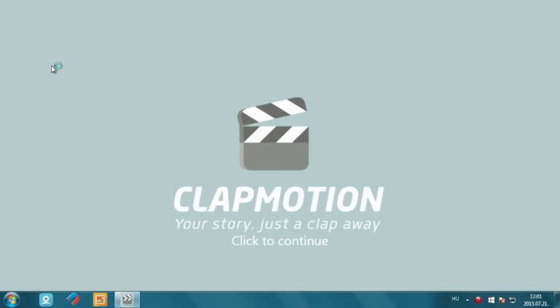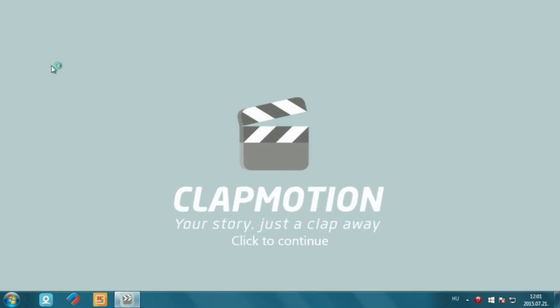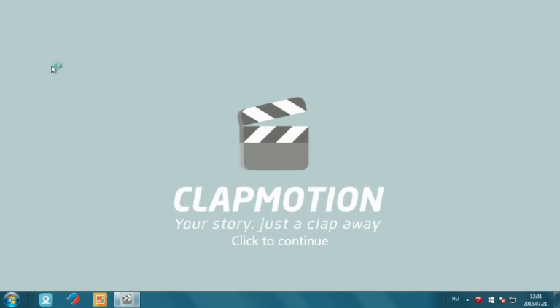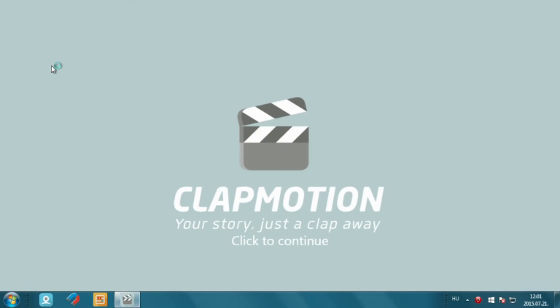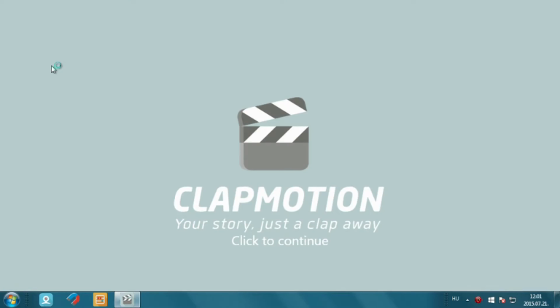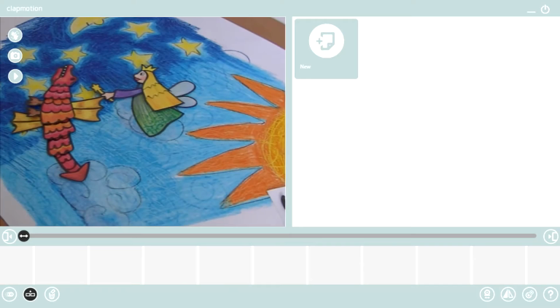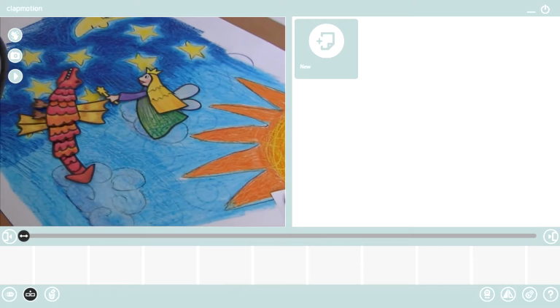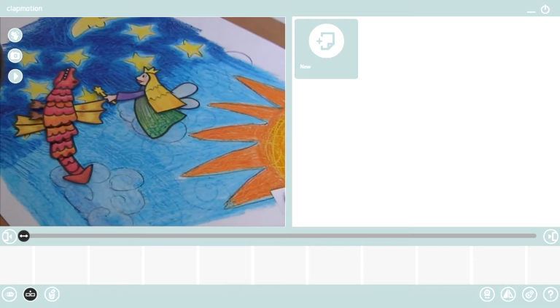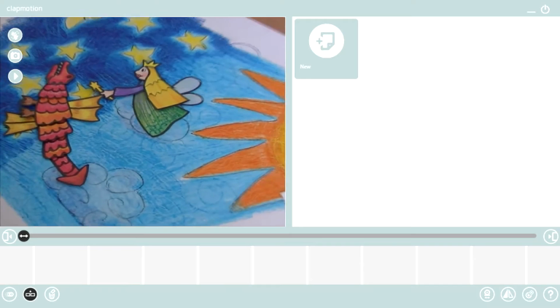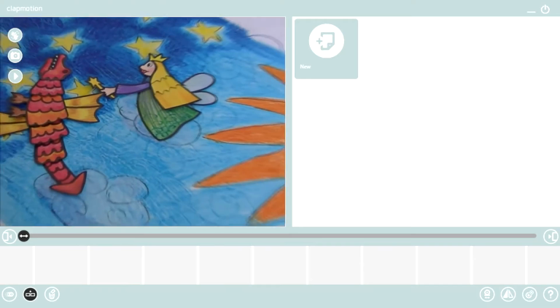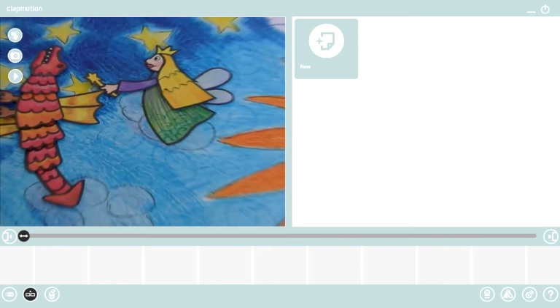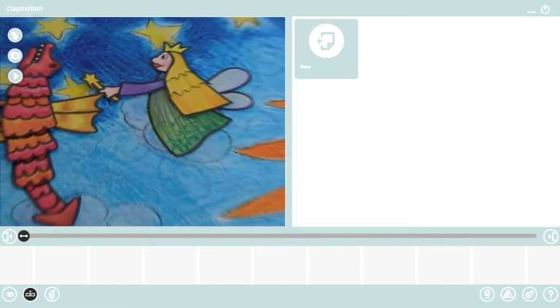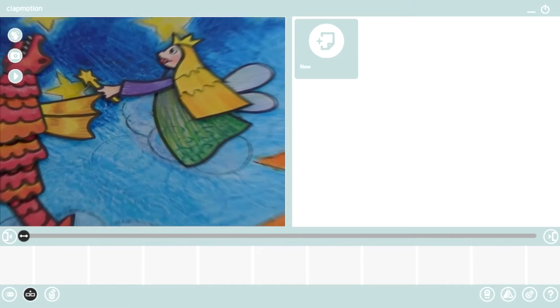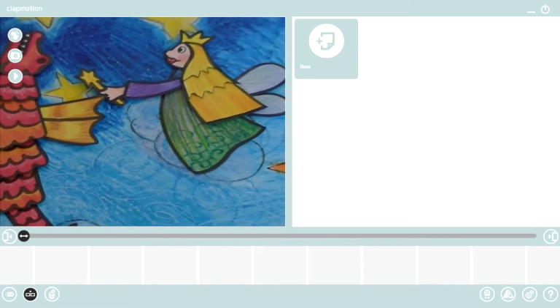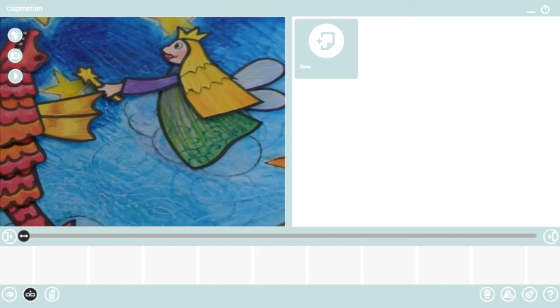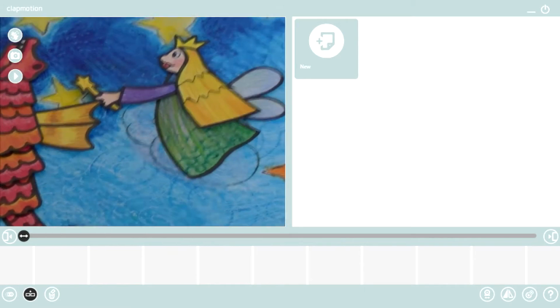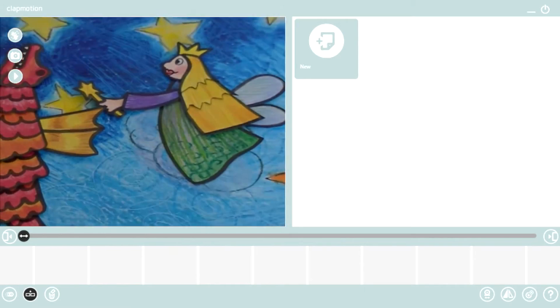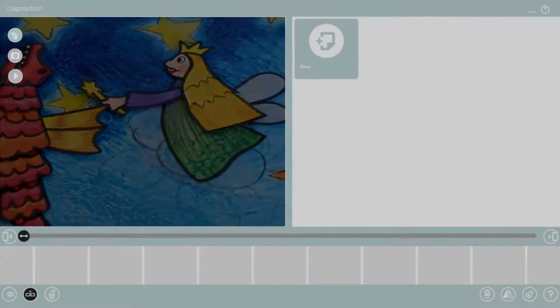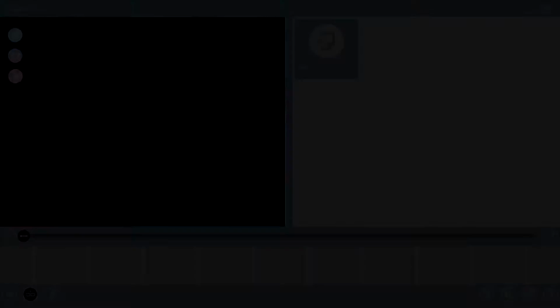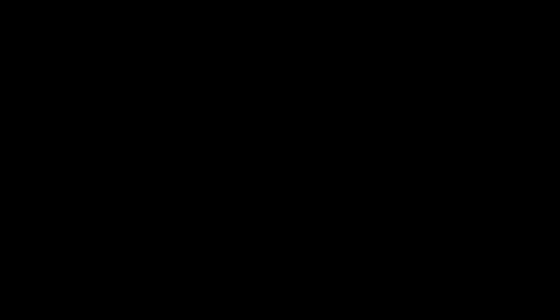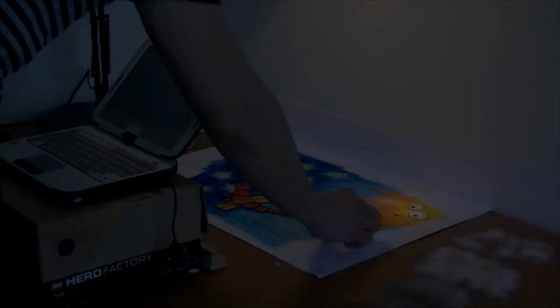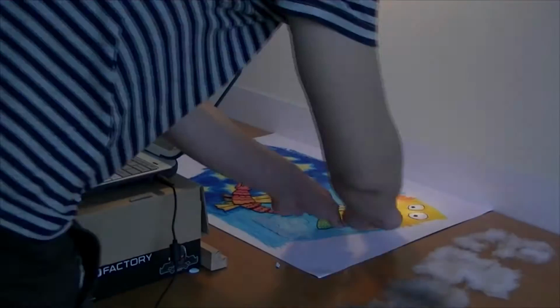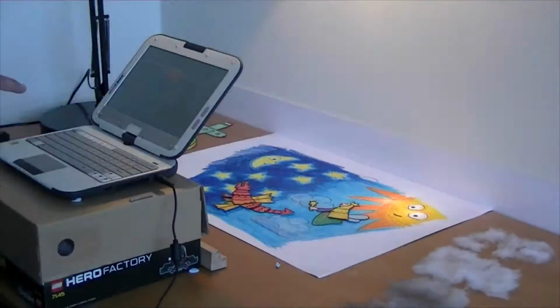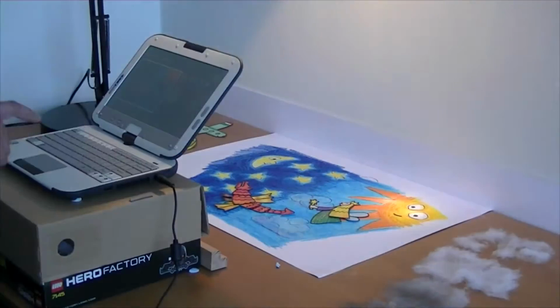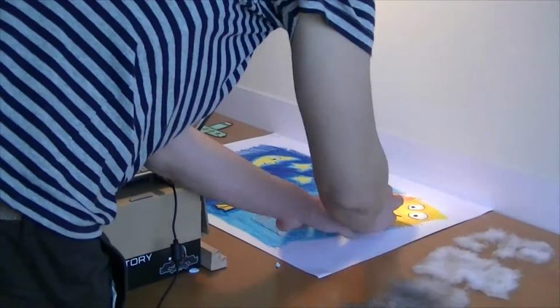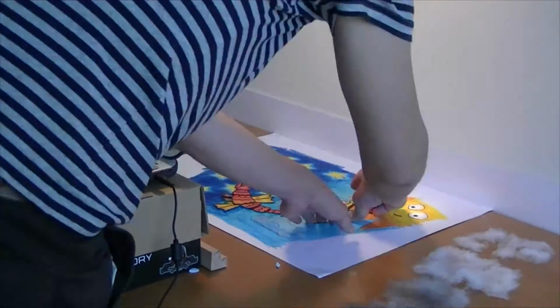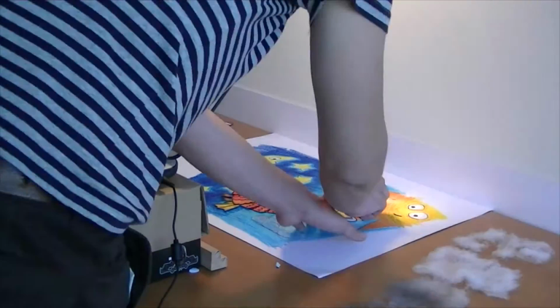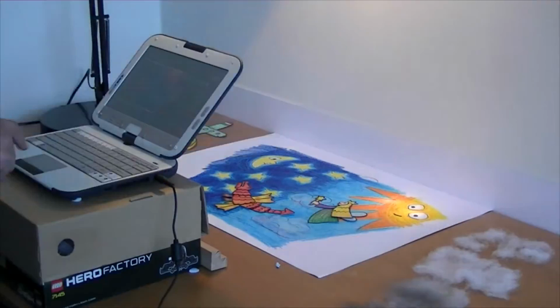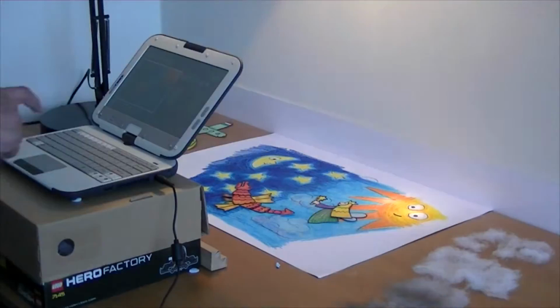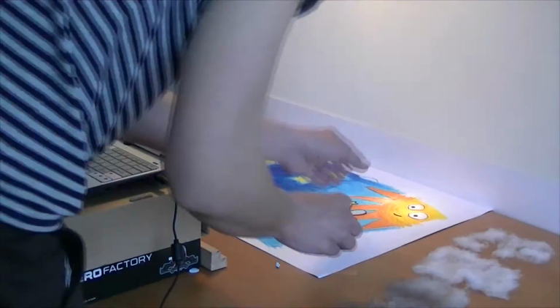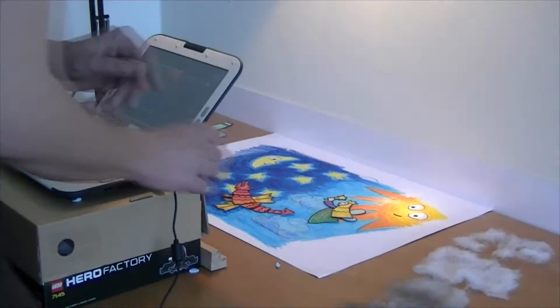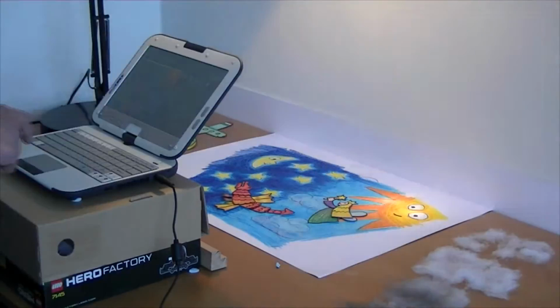Using your device's camera, ClapMotion allows you to snap a picture of your created scenes by simply clapping your hands.